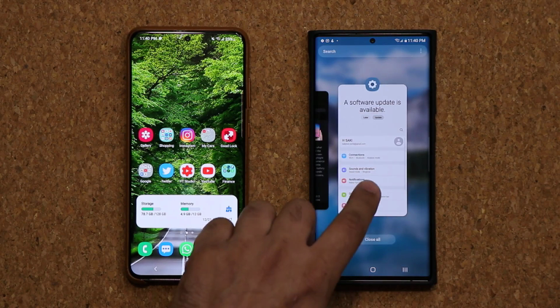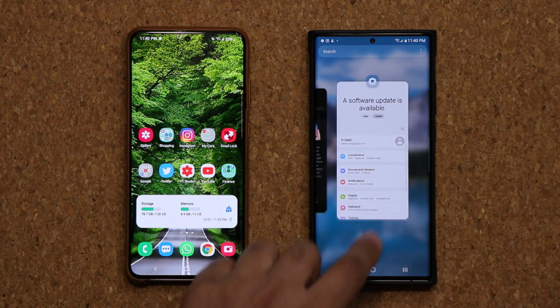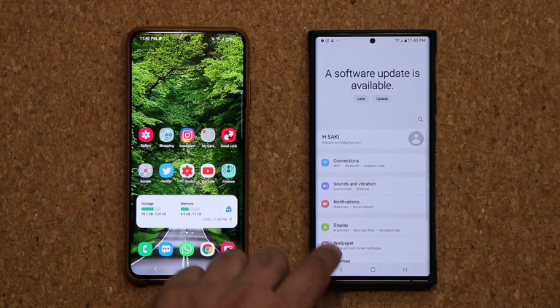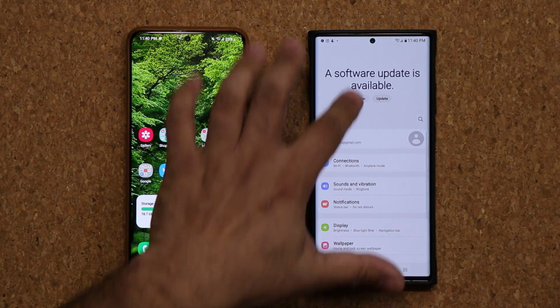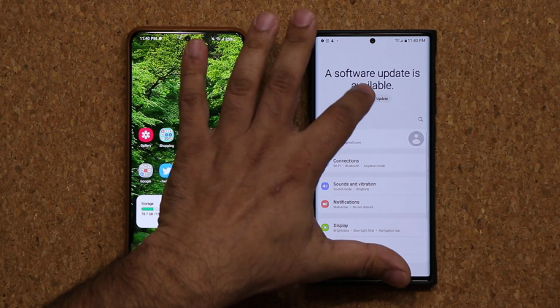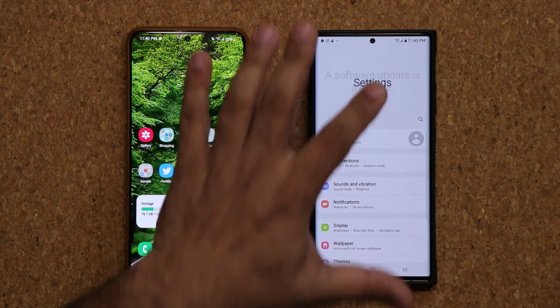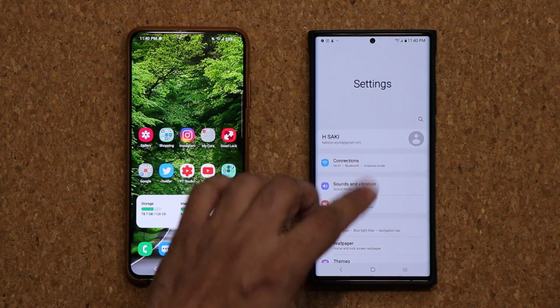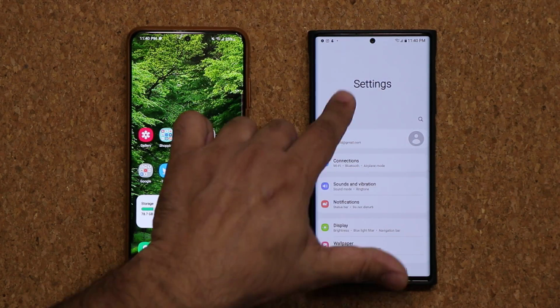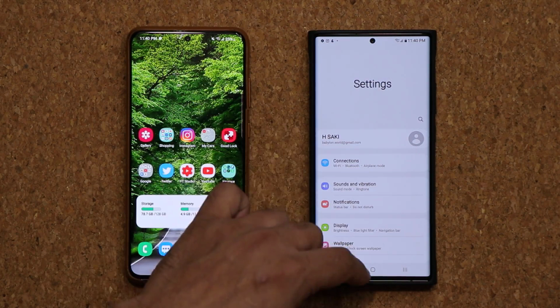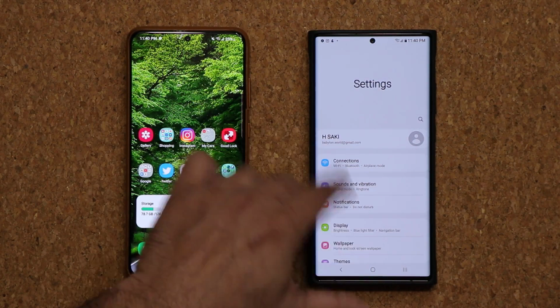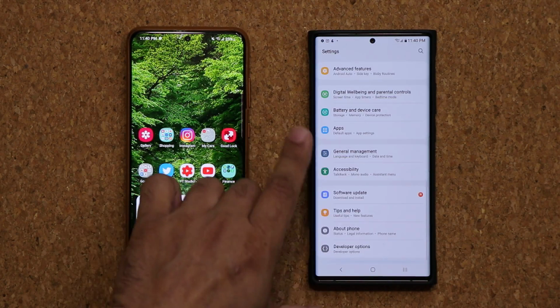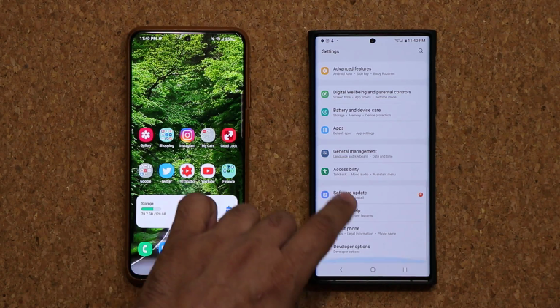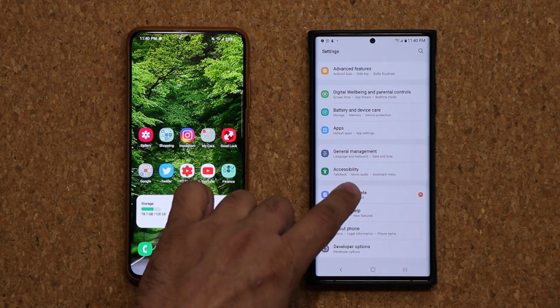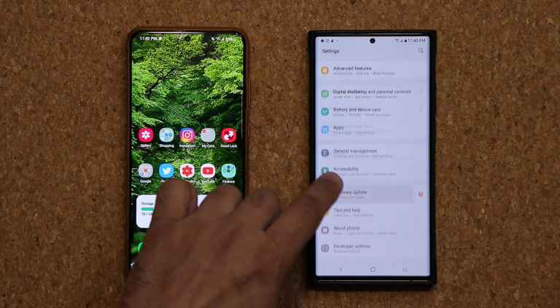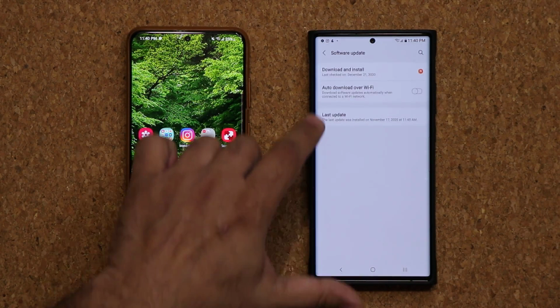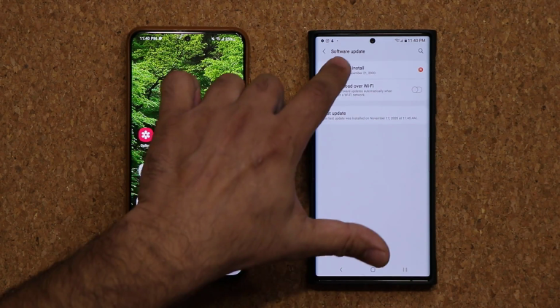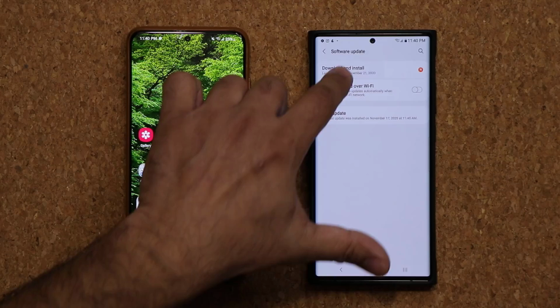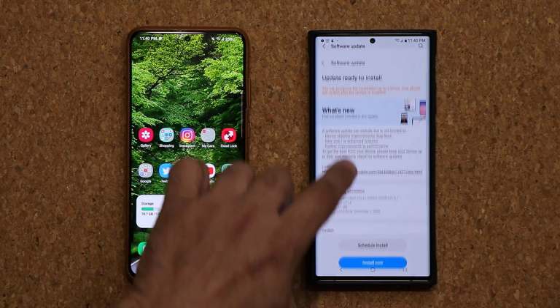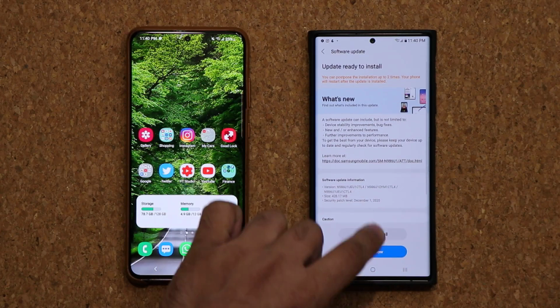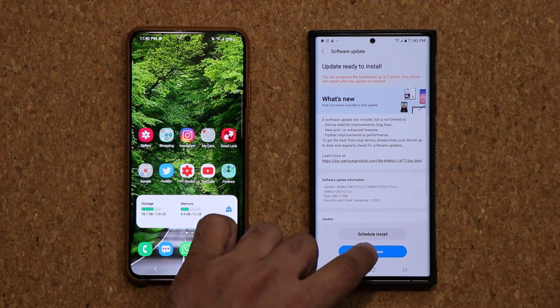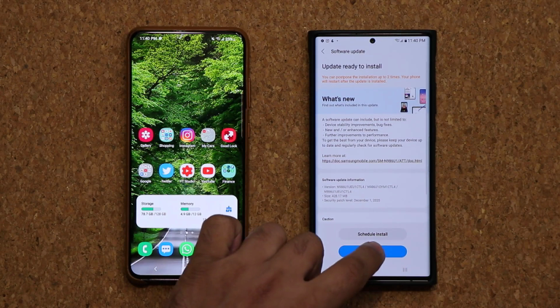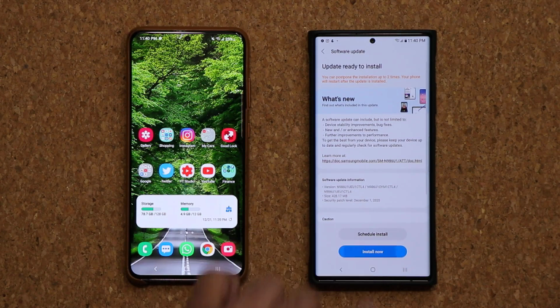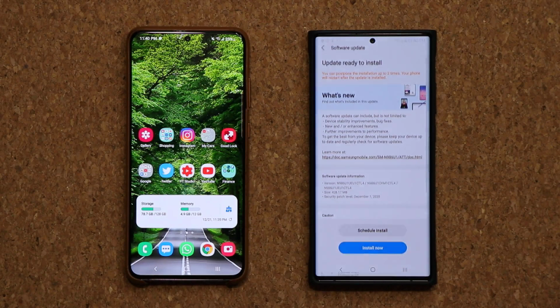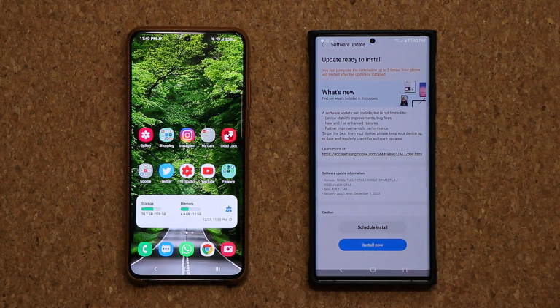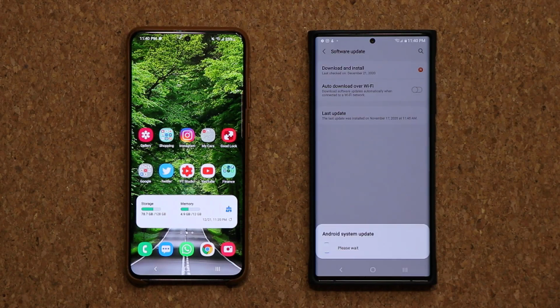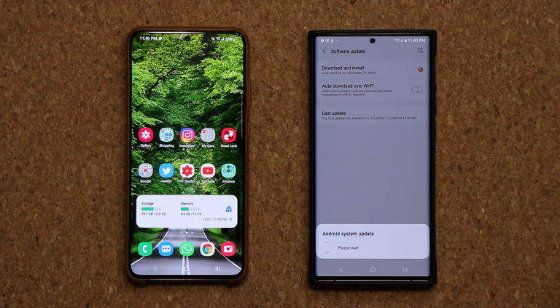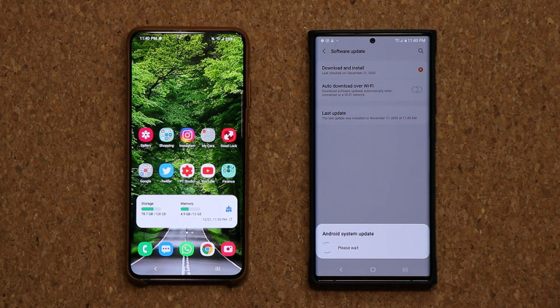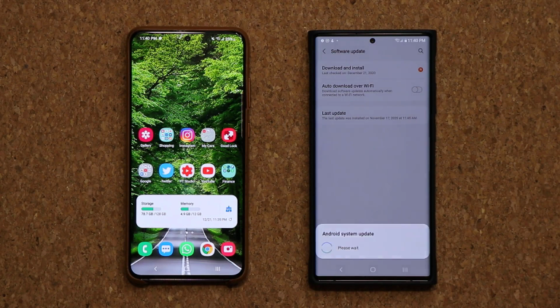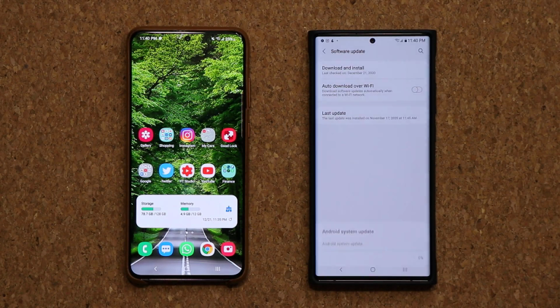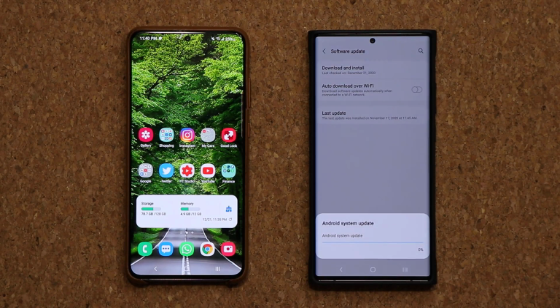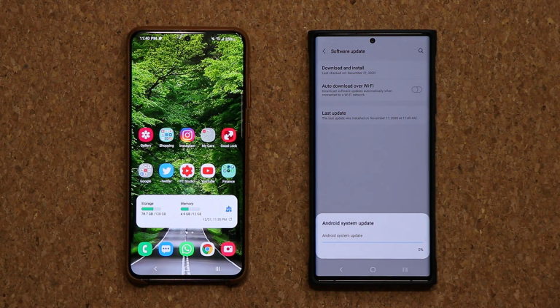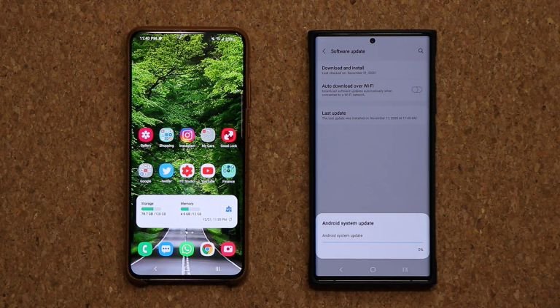Now let me install — I just tapped the wrong button. Let me install this right now. I'll be right back with you to show you guys all the new stuff.